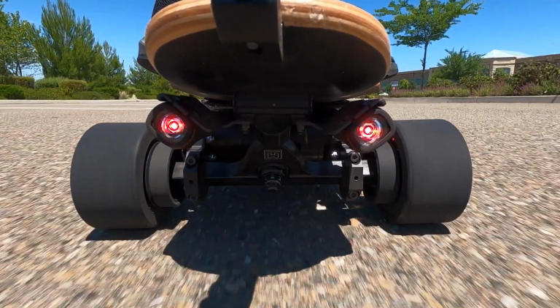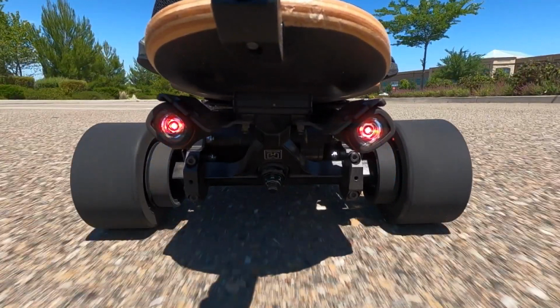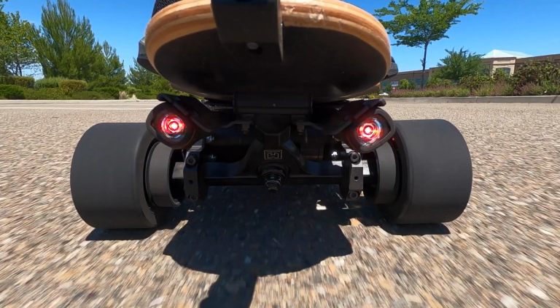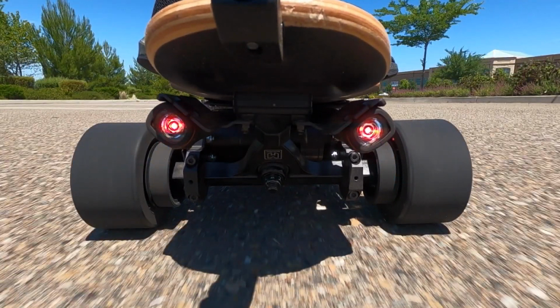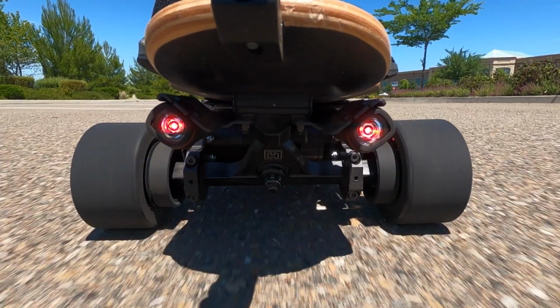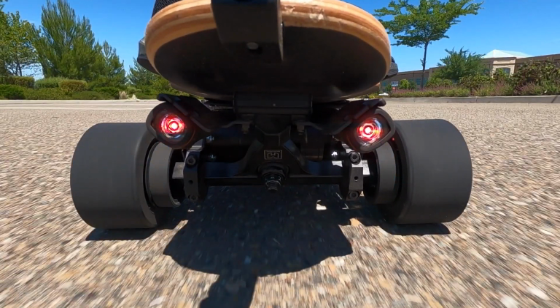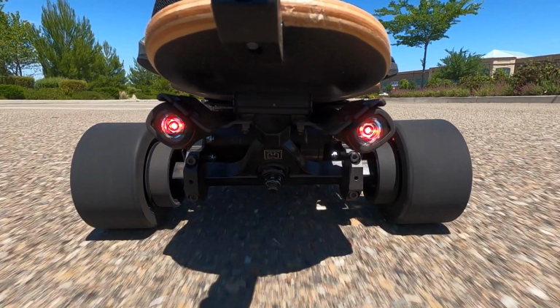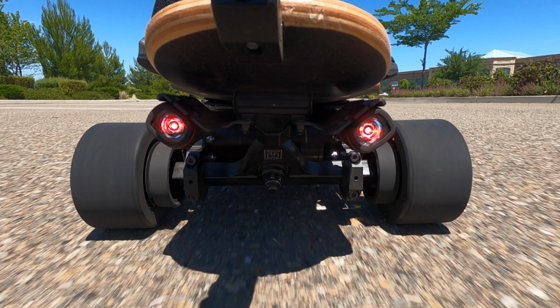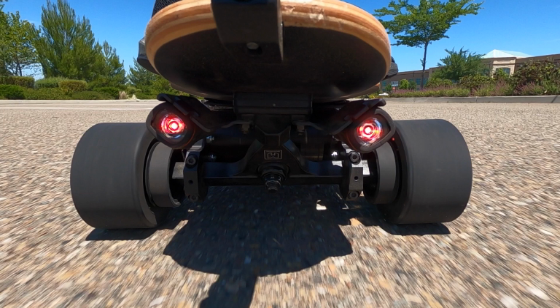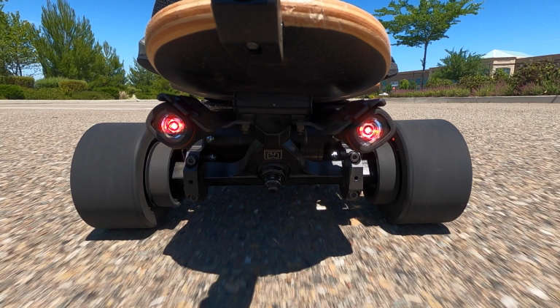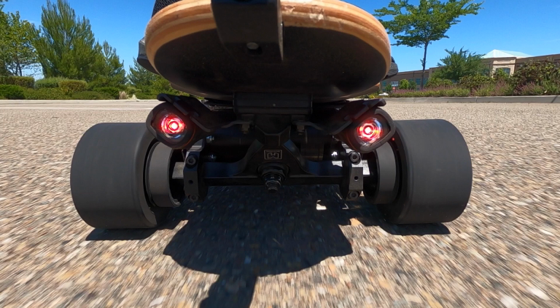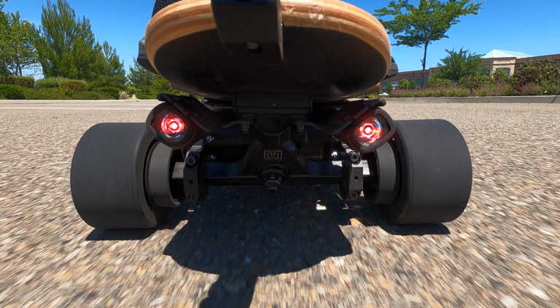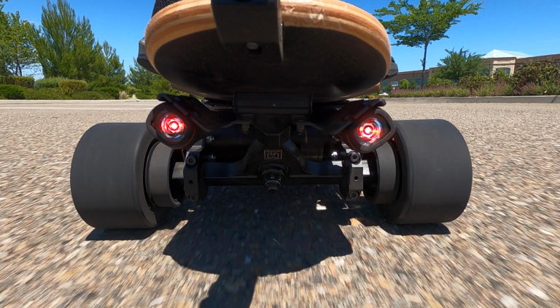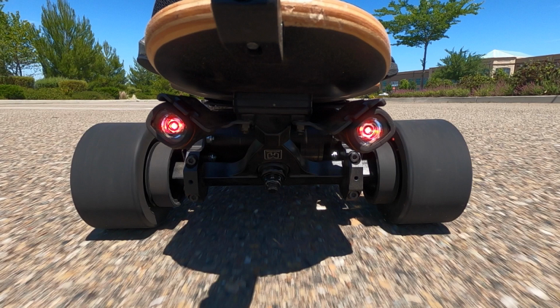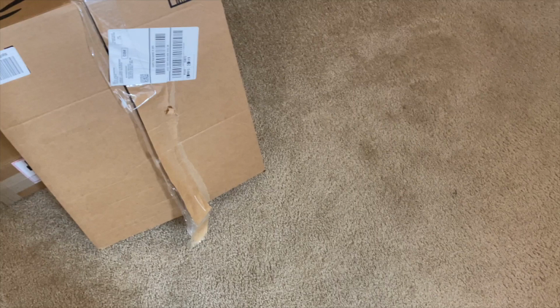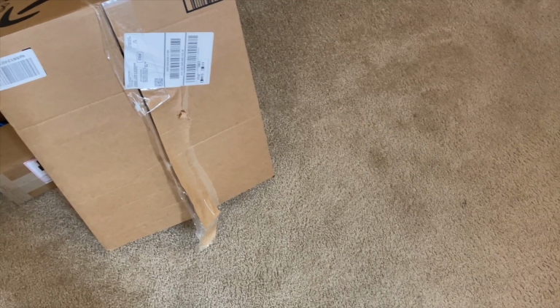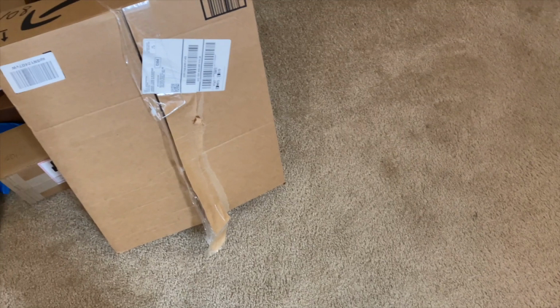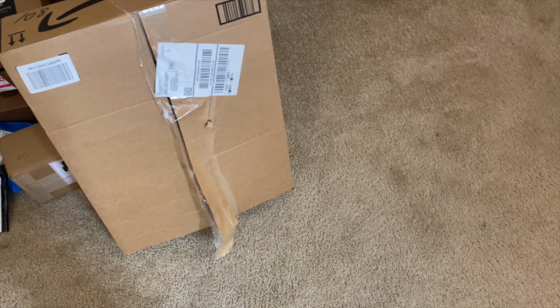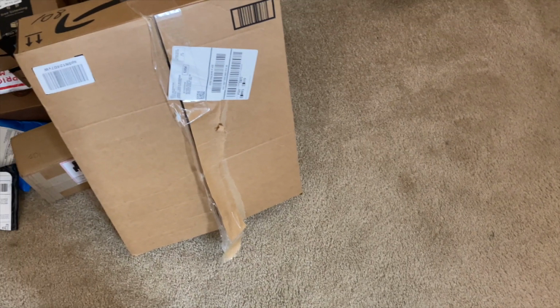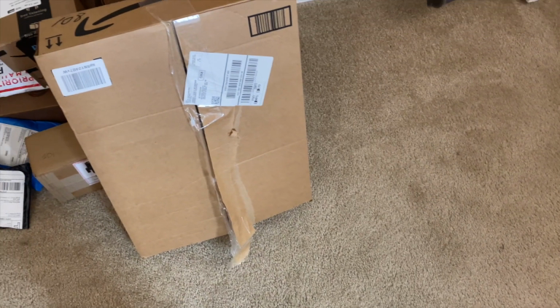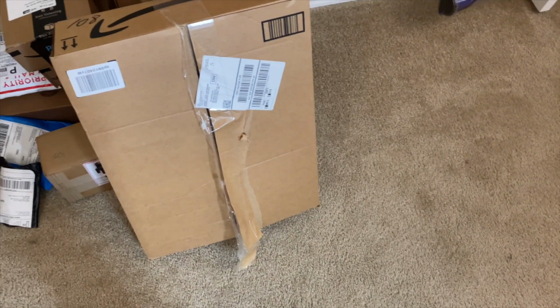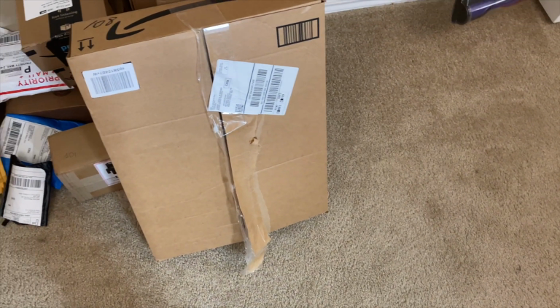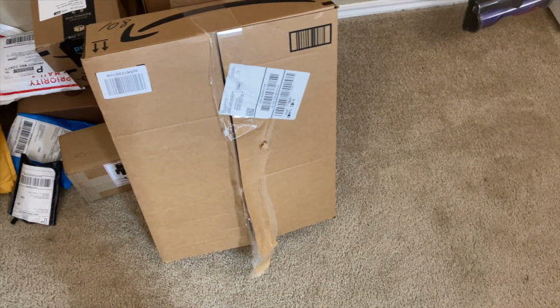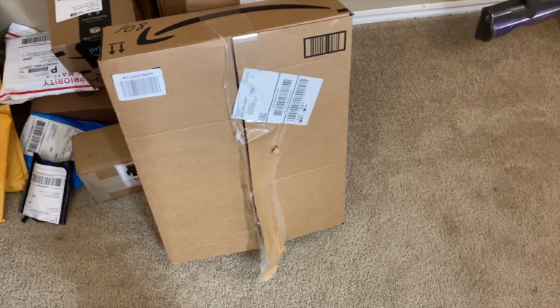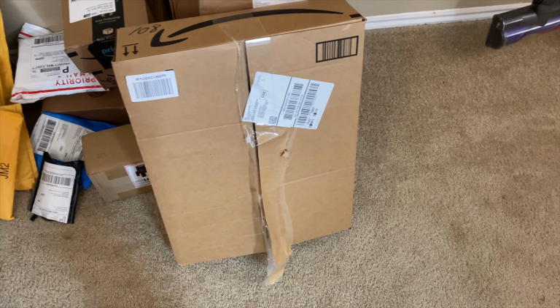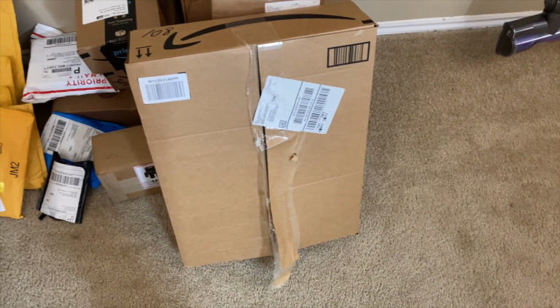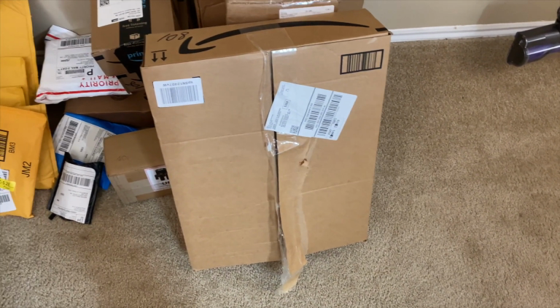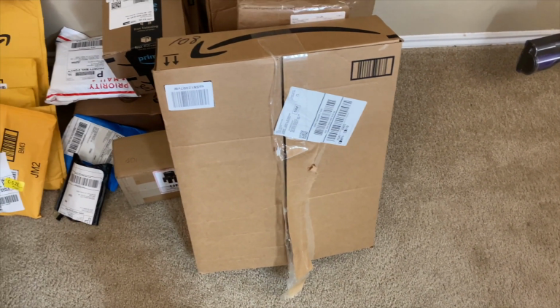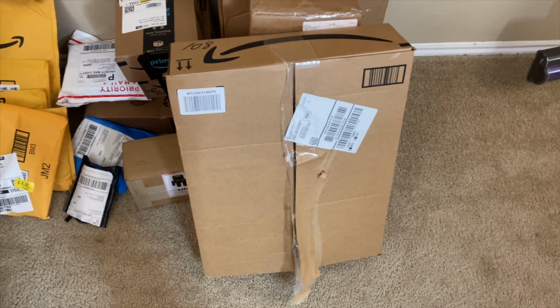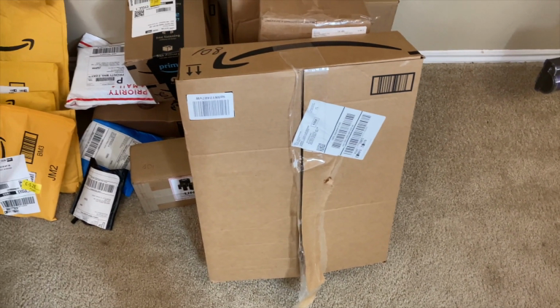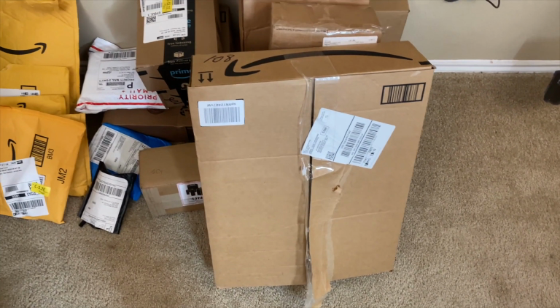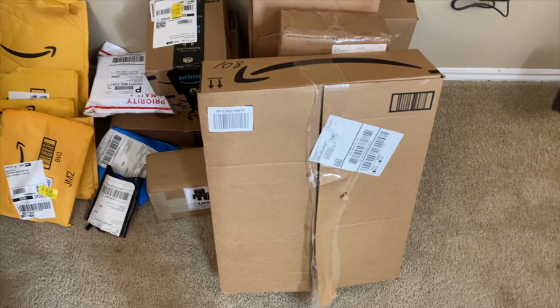Hello everyone, and welcome to the channel. Today's episode, I'm going to be building my very own electric skateboard.